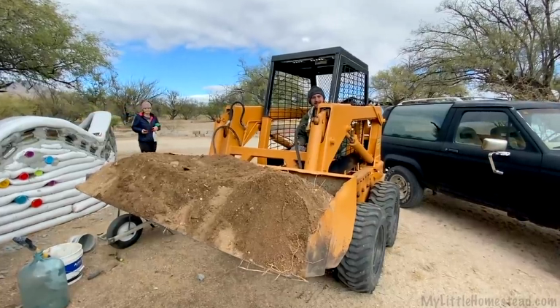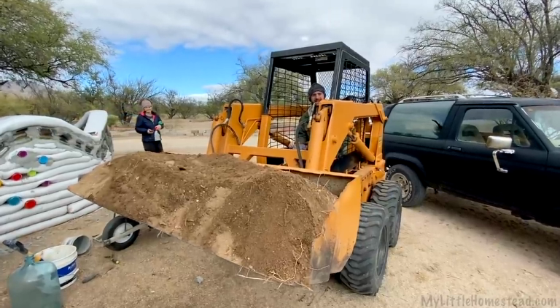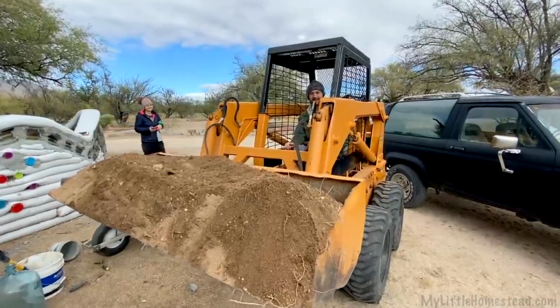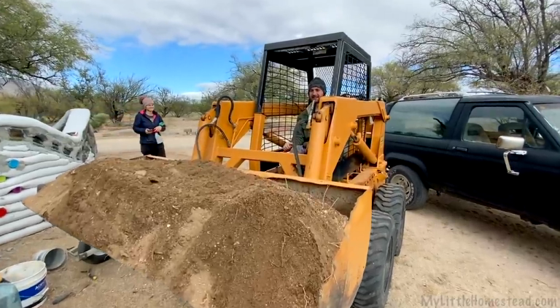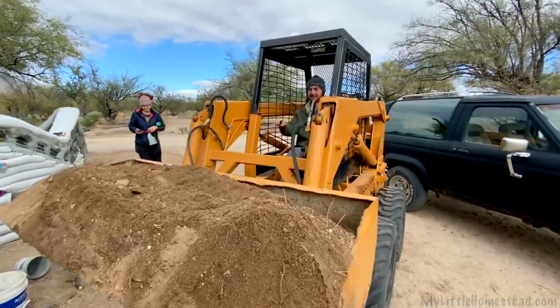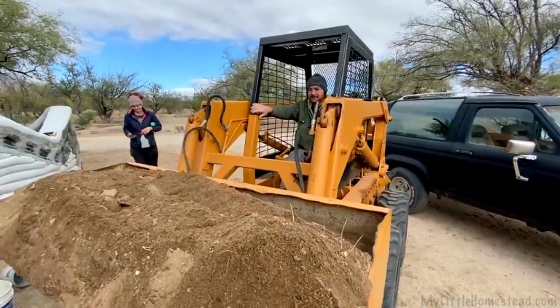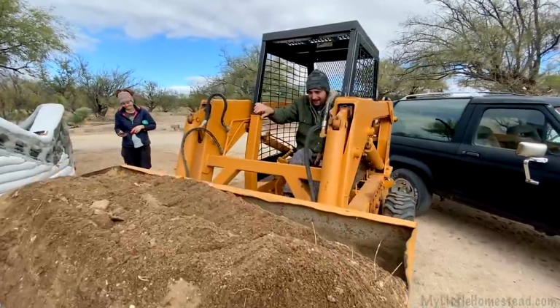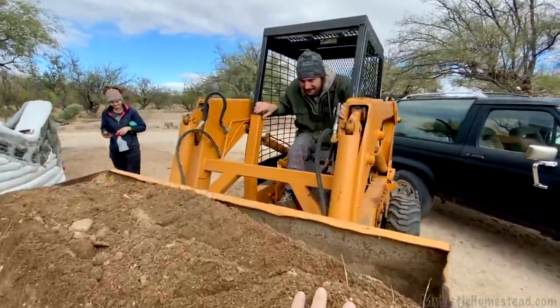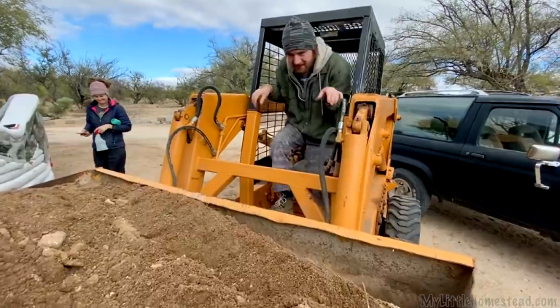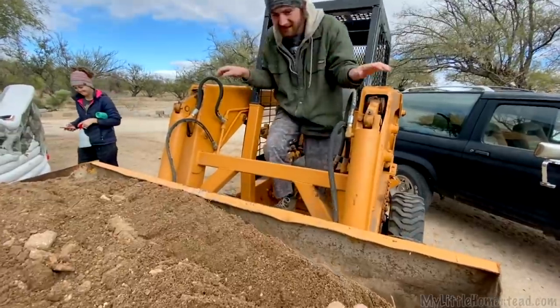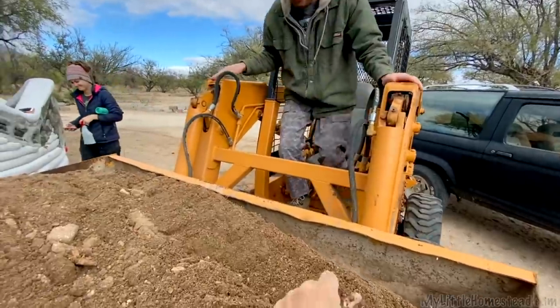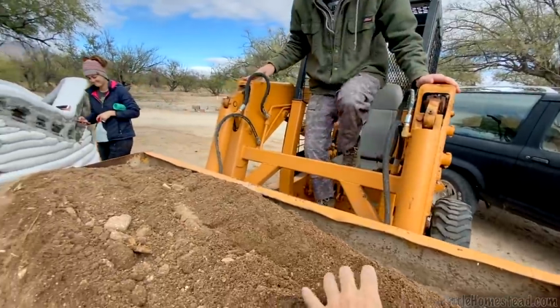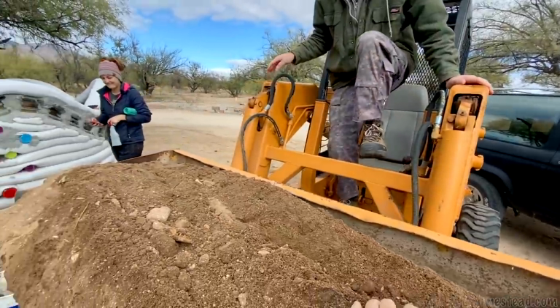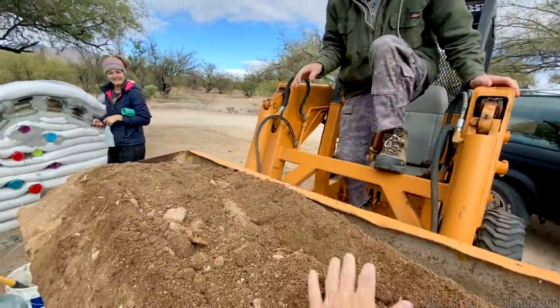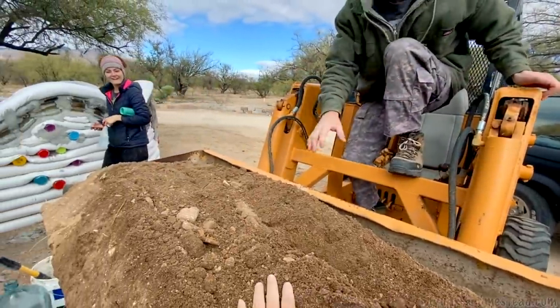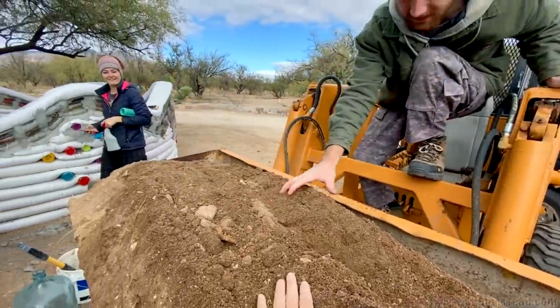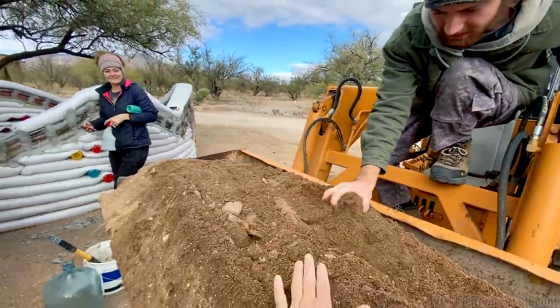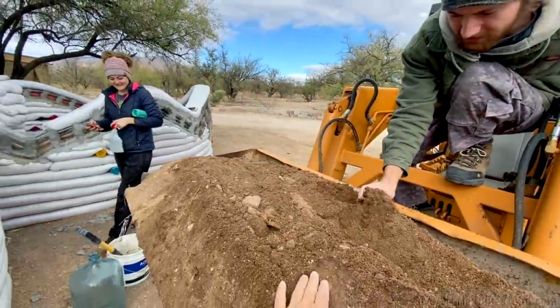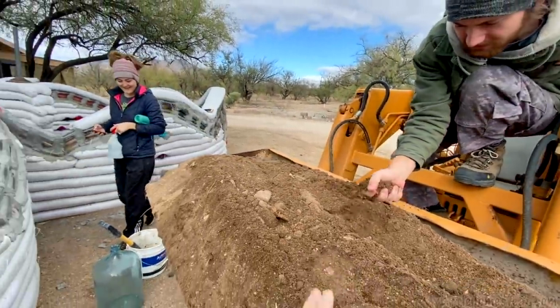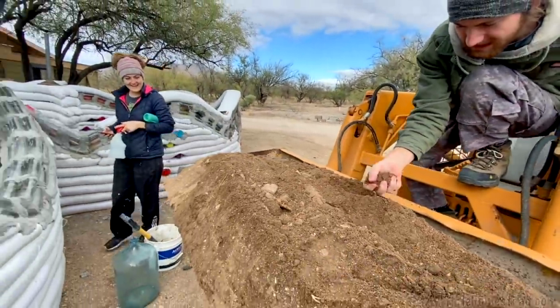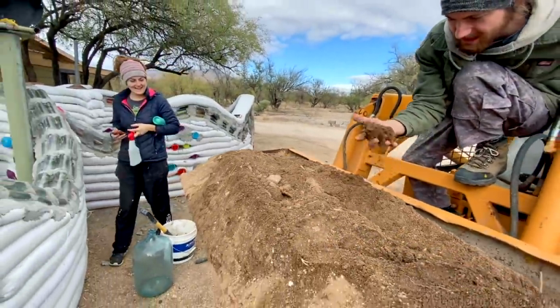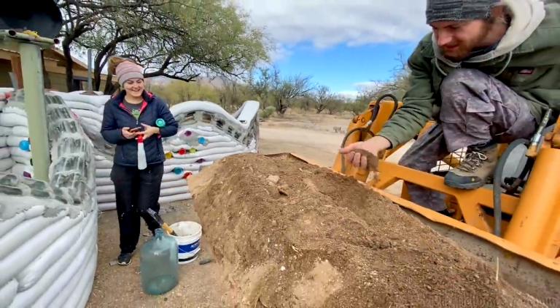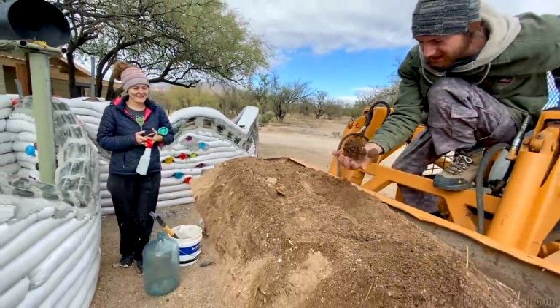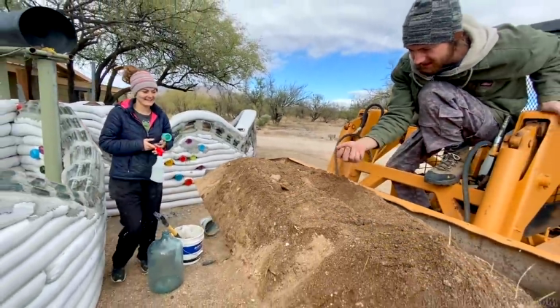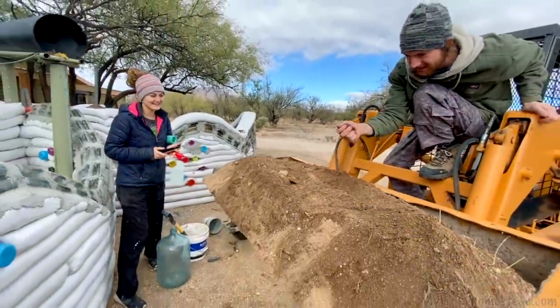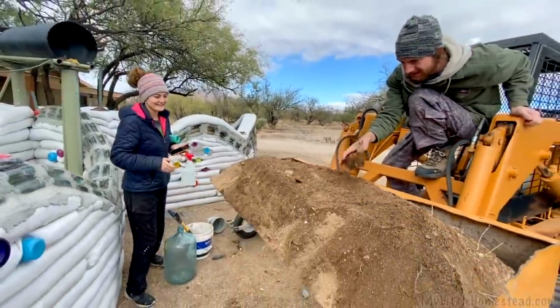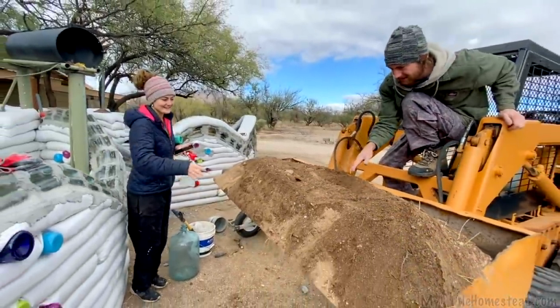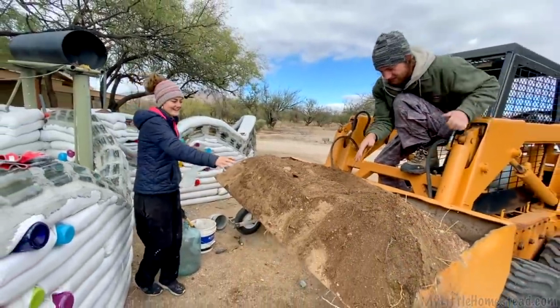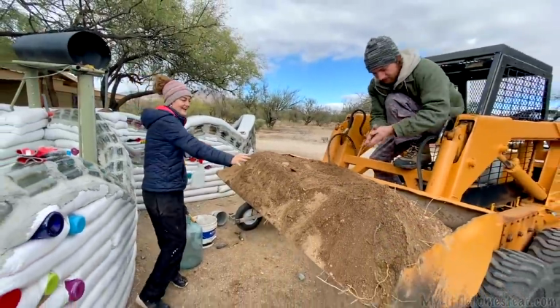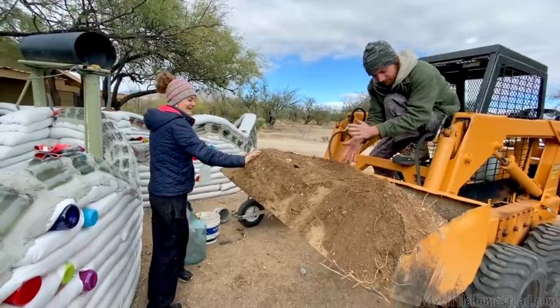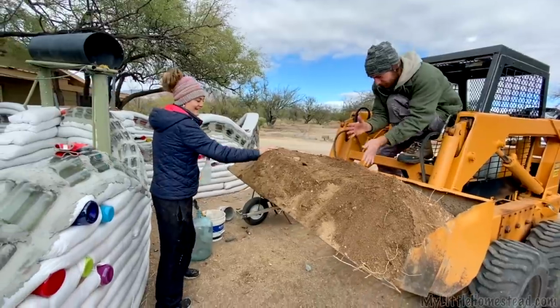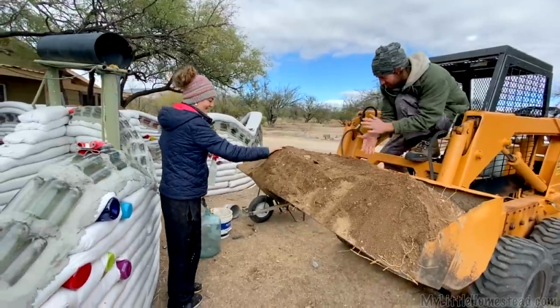Gotta love the damp dirt! Check it out — don't have to wet it down or nothing. Thank goodness for the rain.